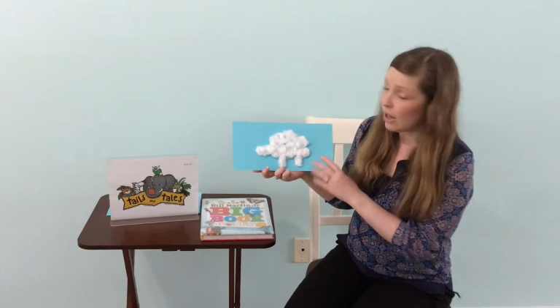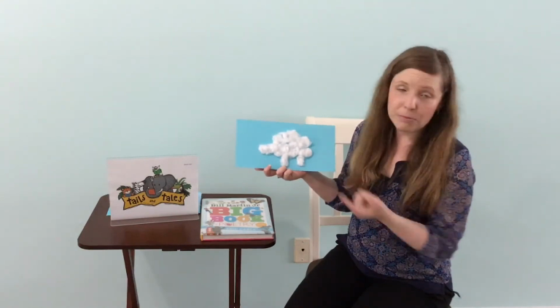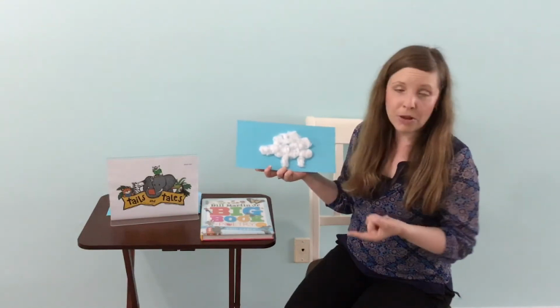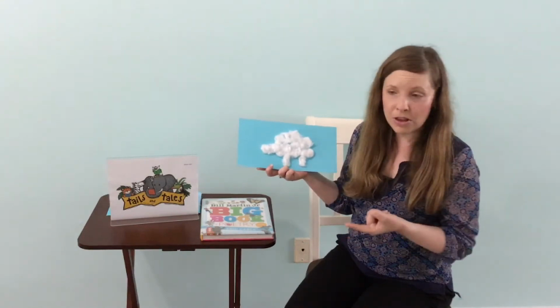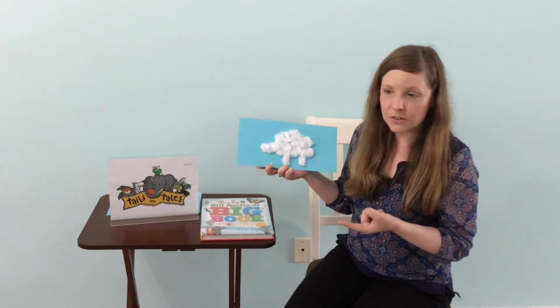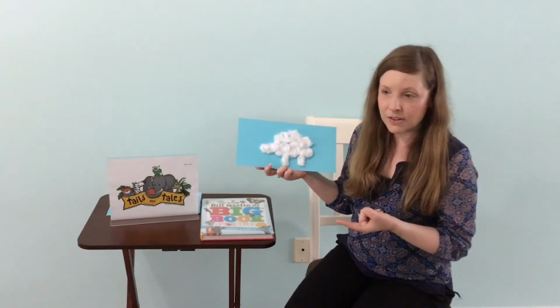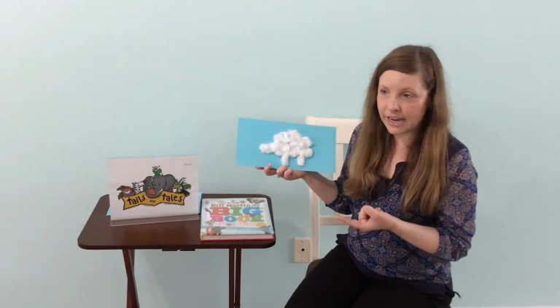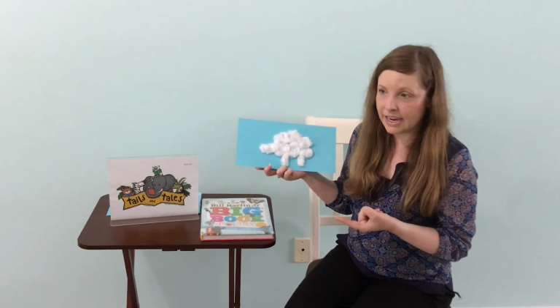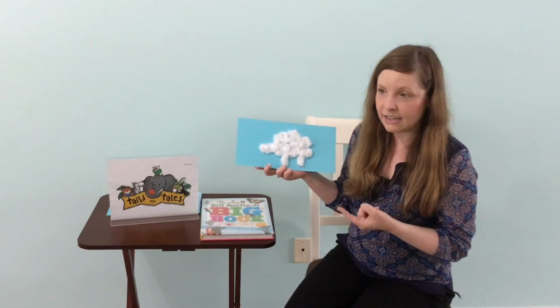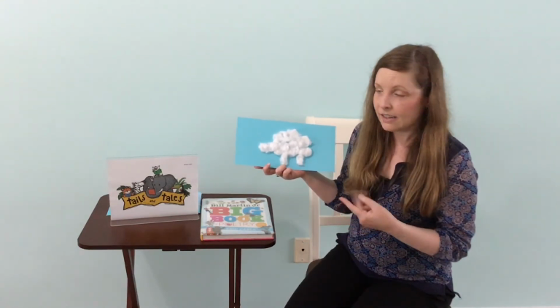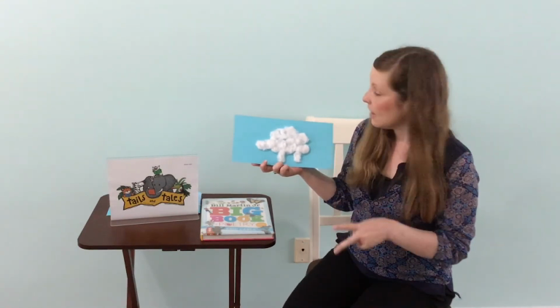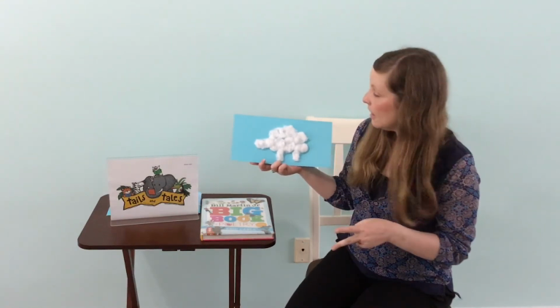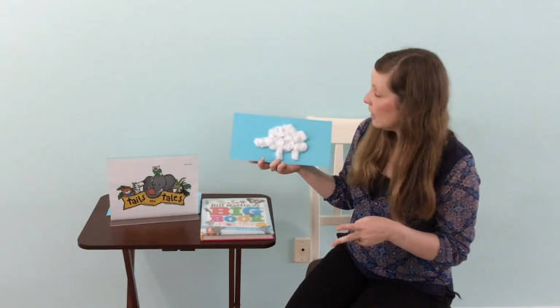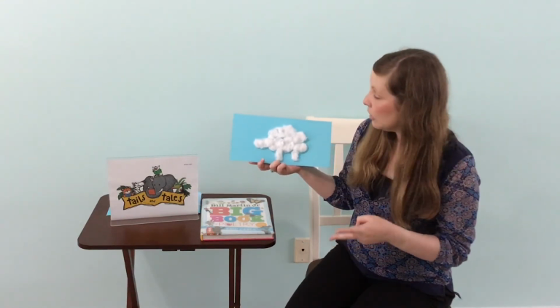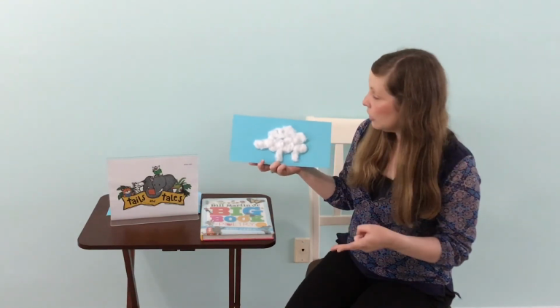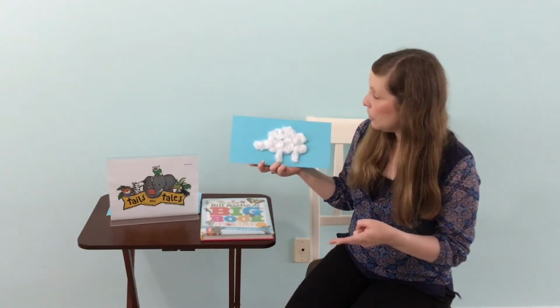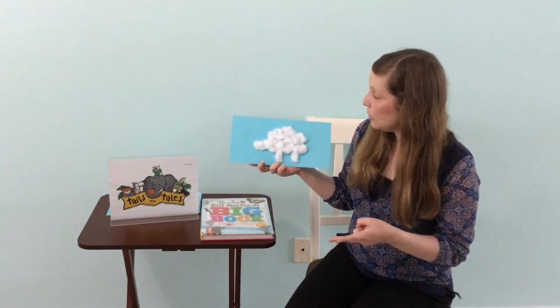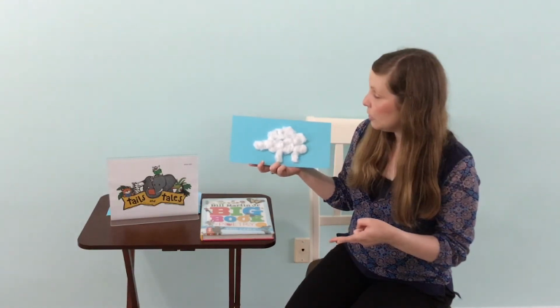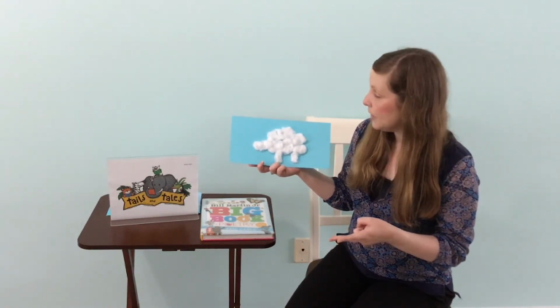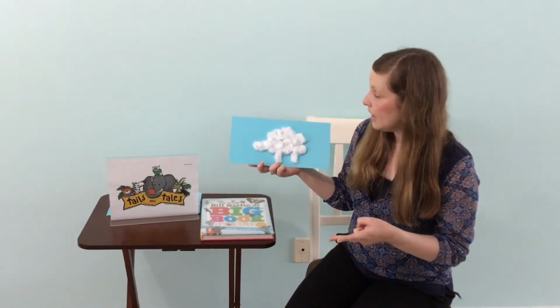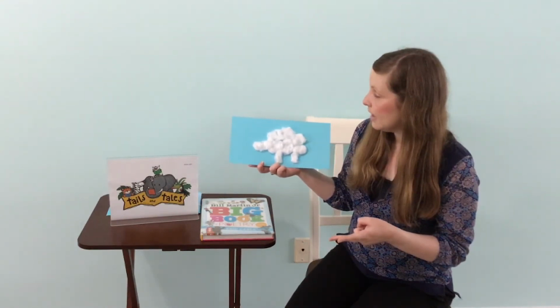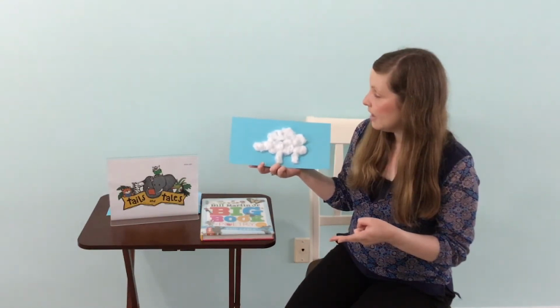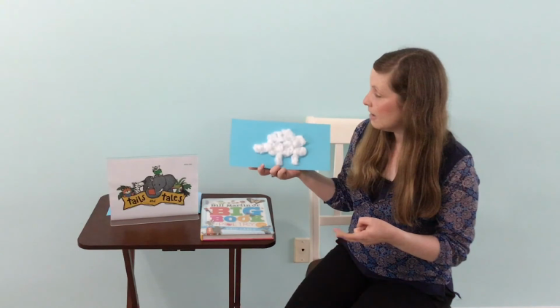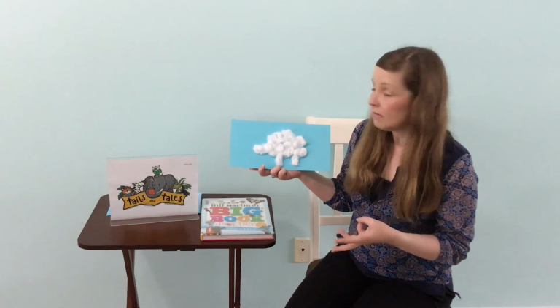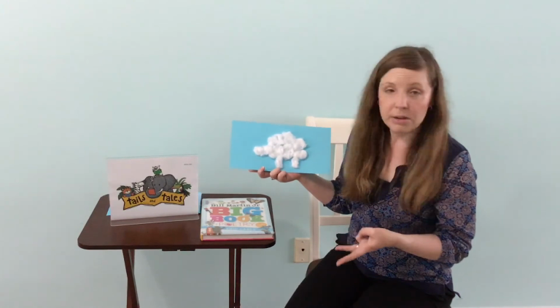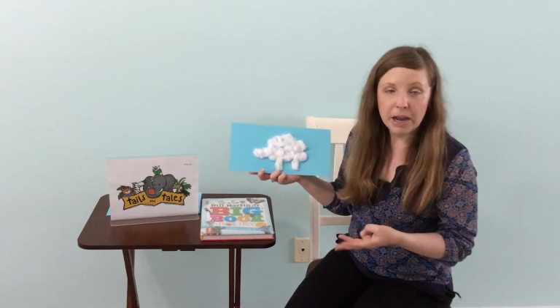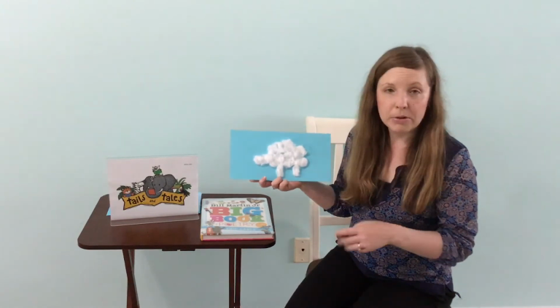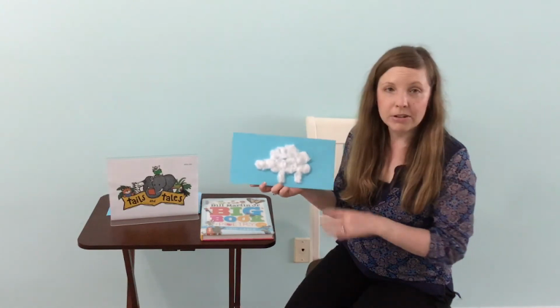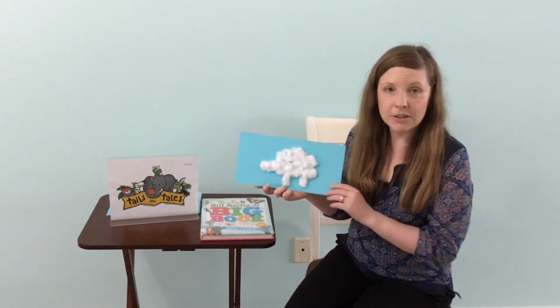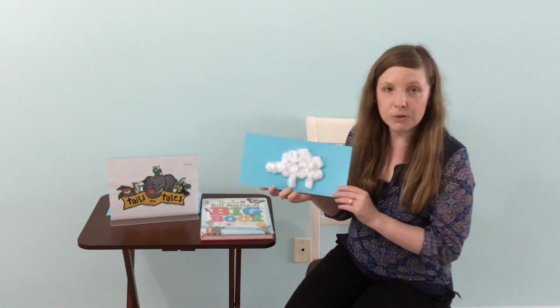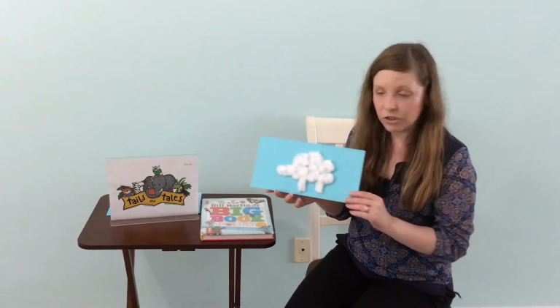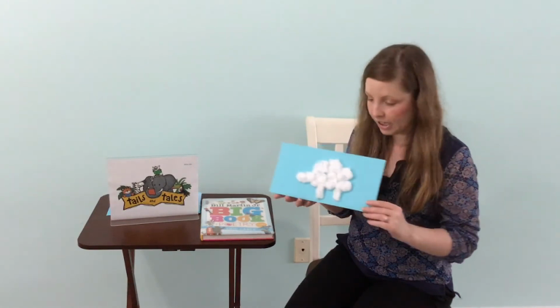Cotton balls and glue, glue stick, and paper — that's what you need.